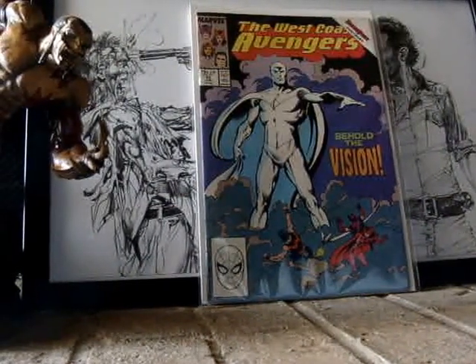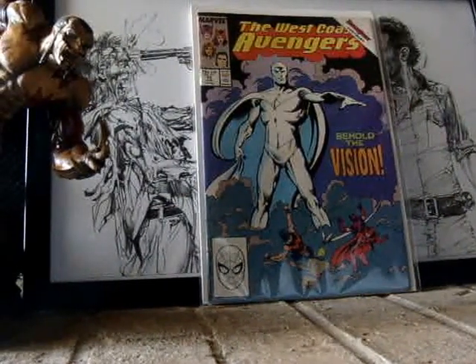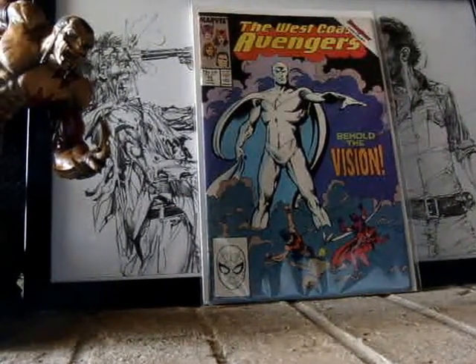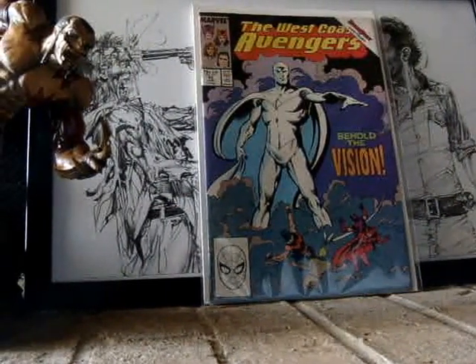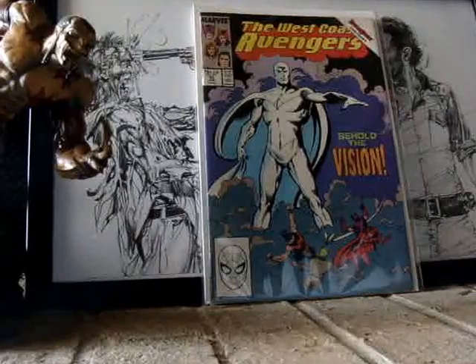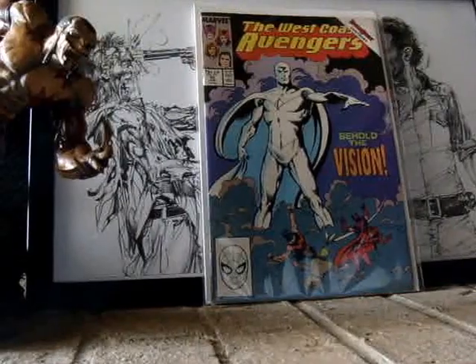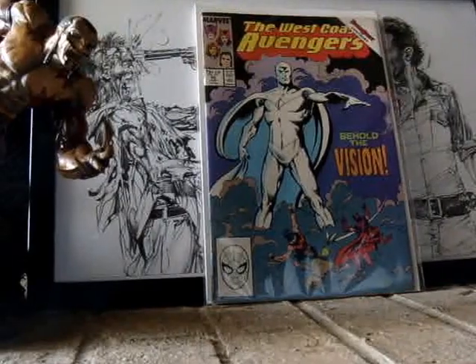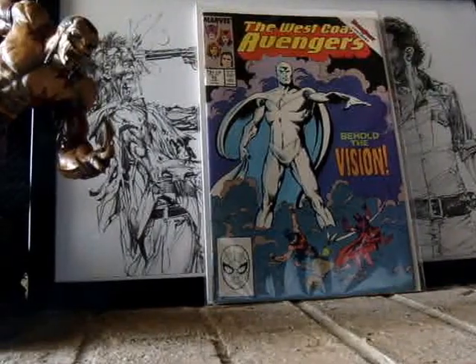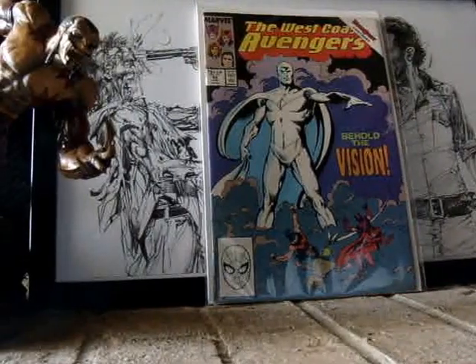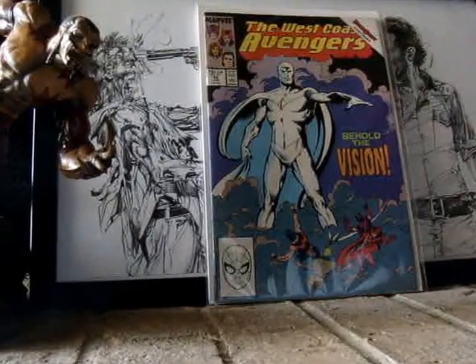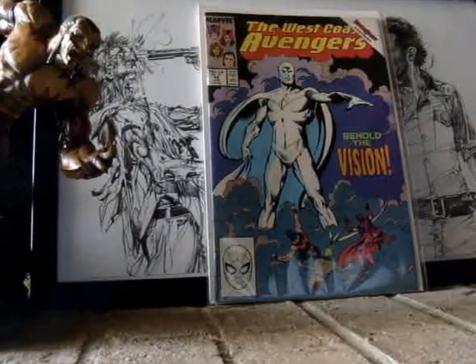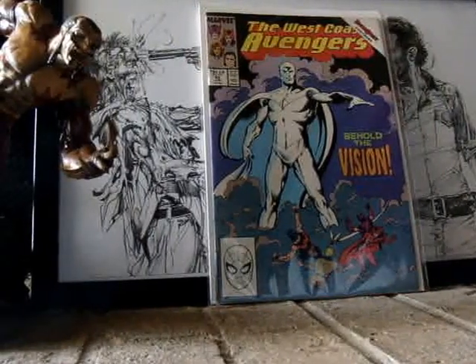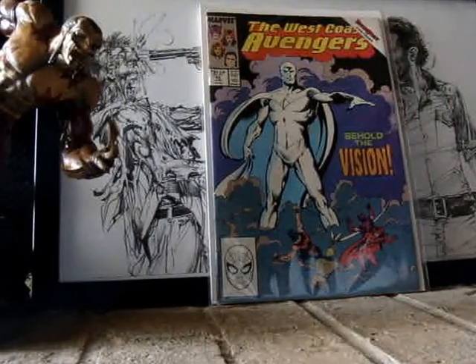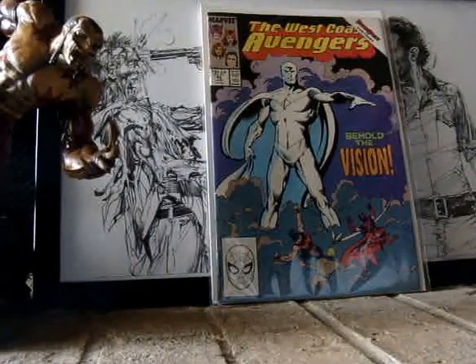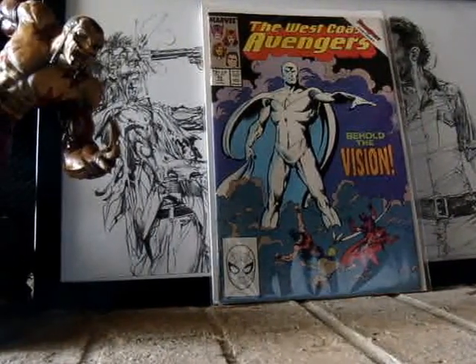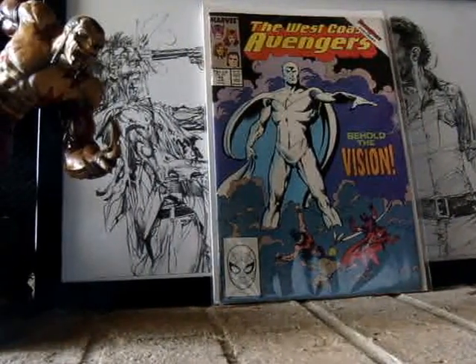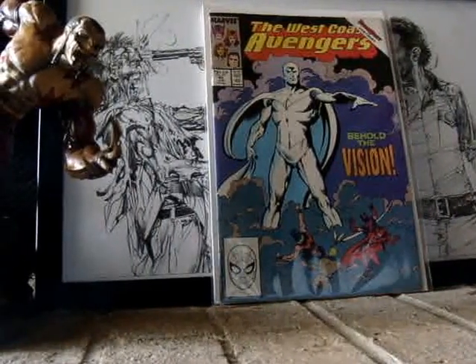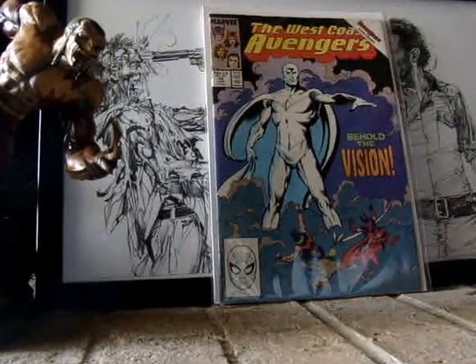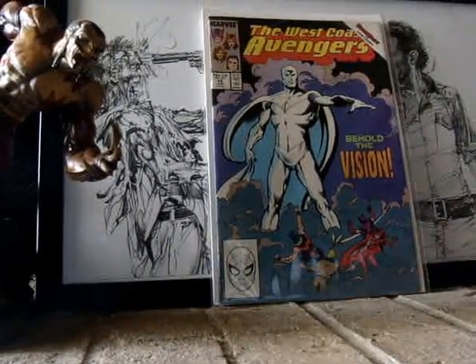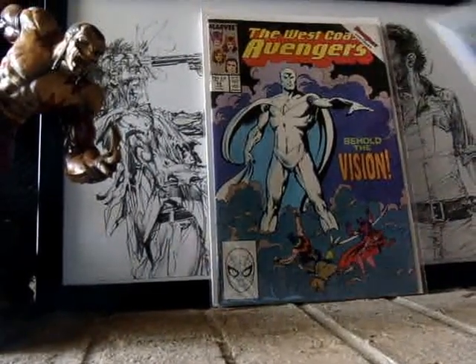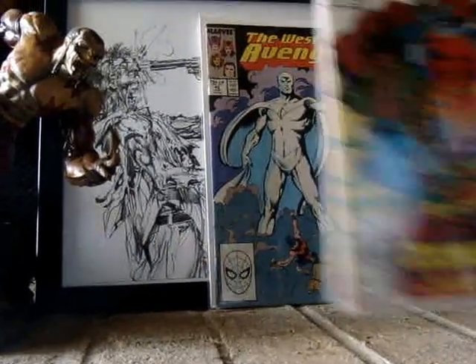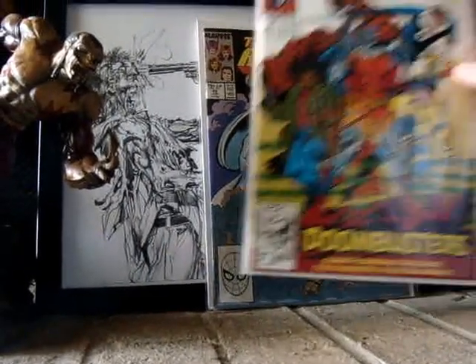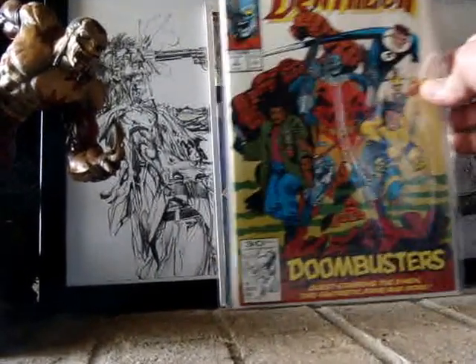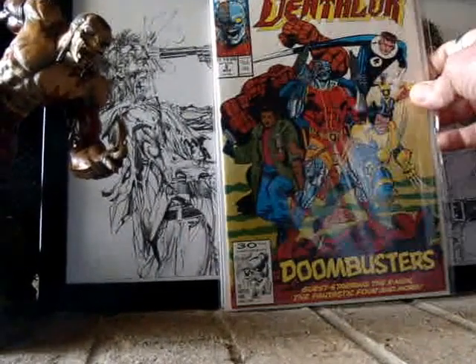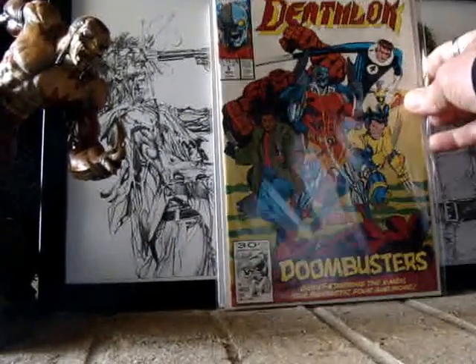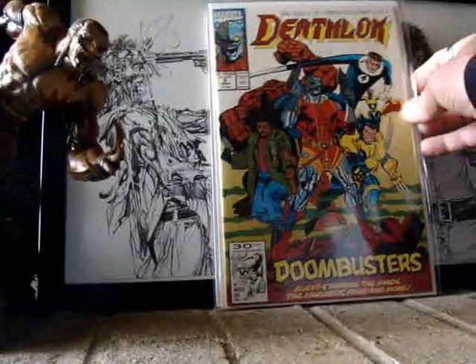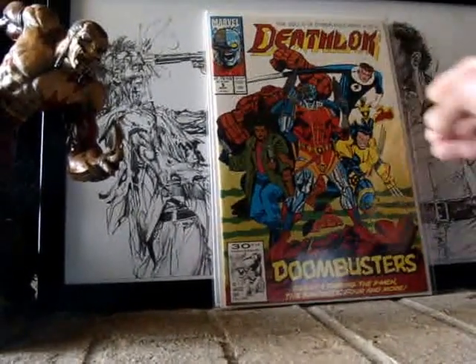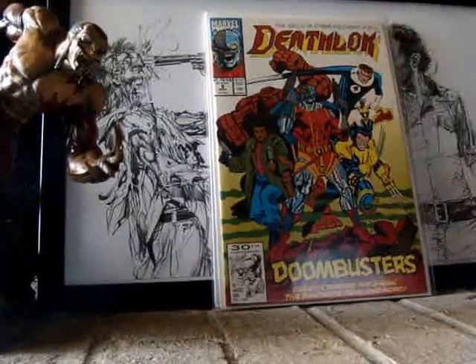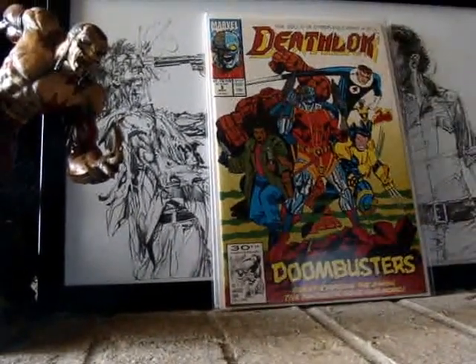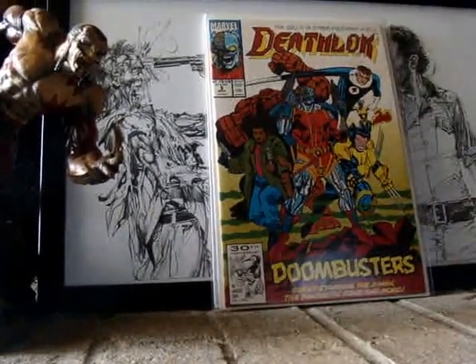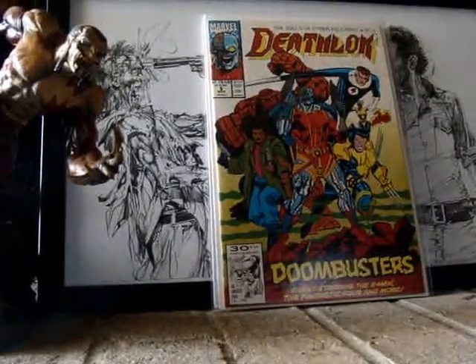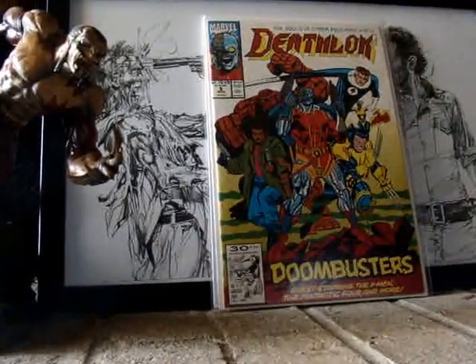Next, I don't know a lot about this book. Deathlok number 5.